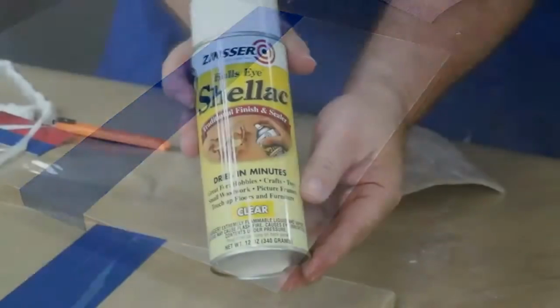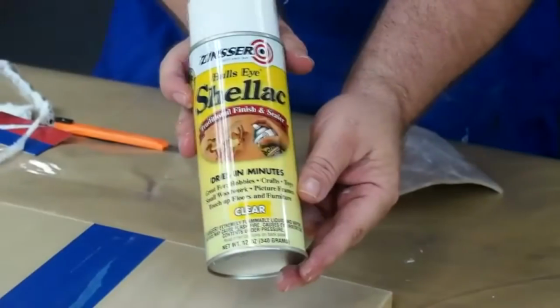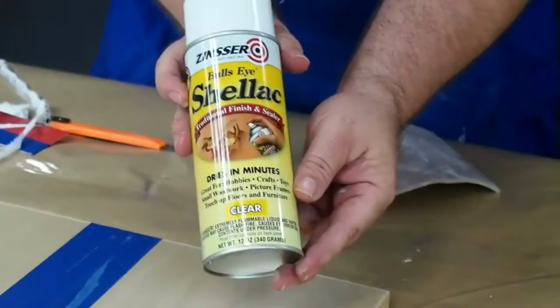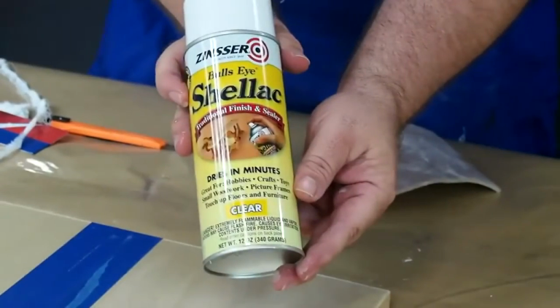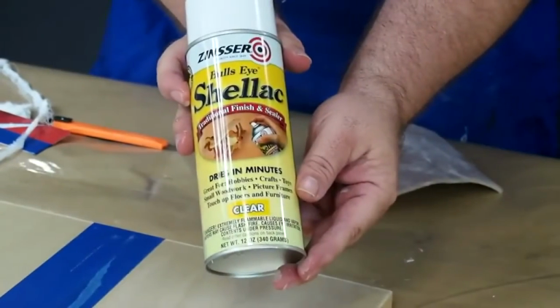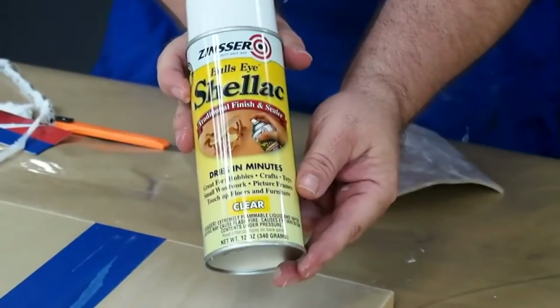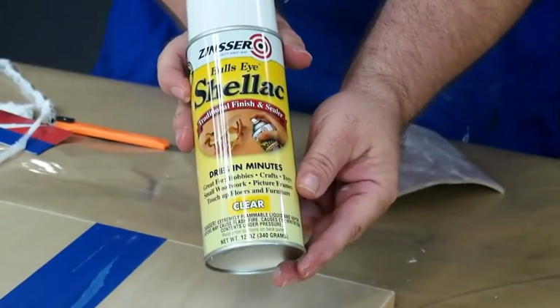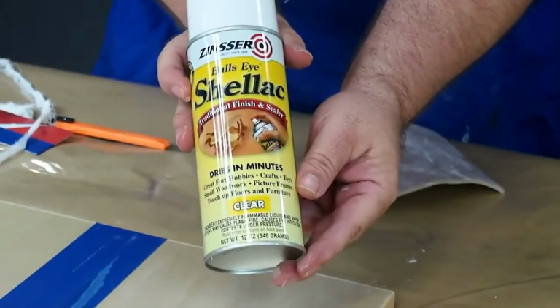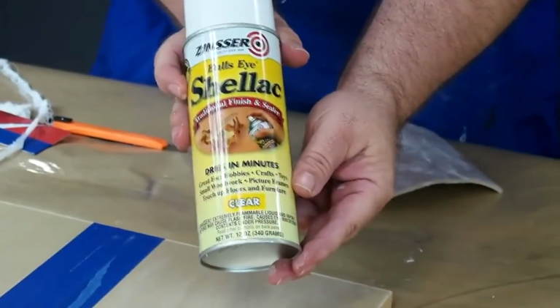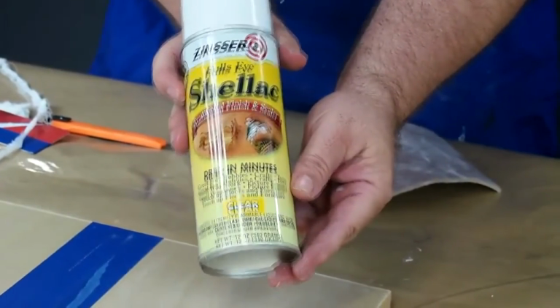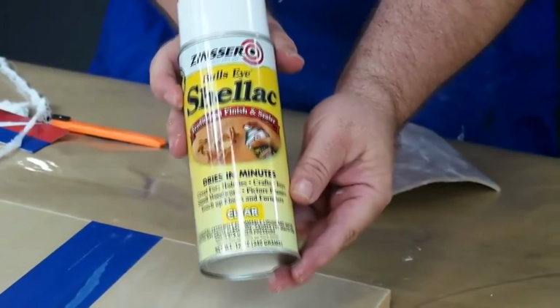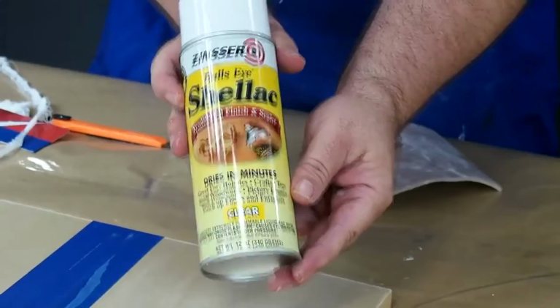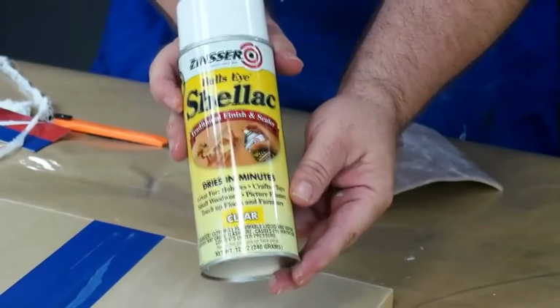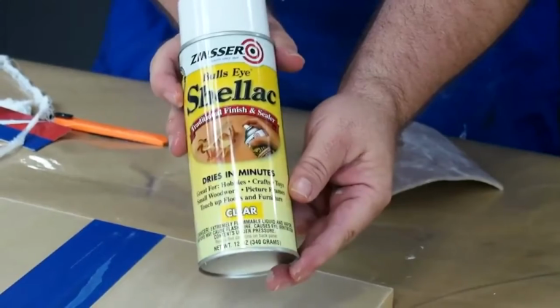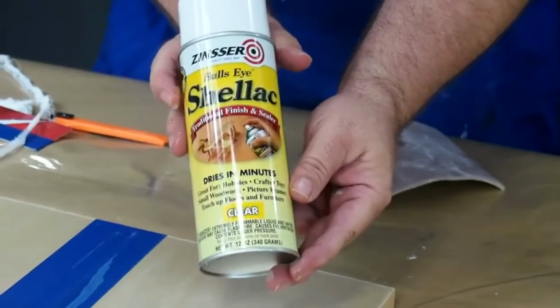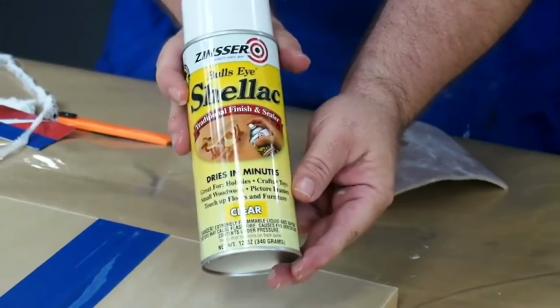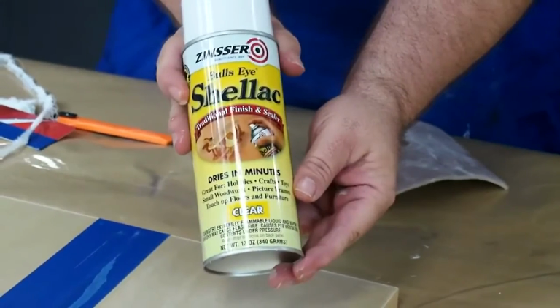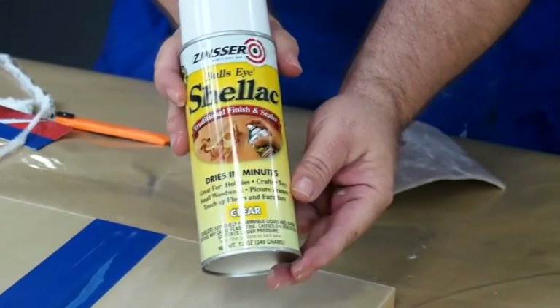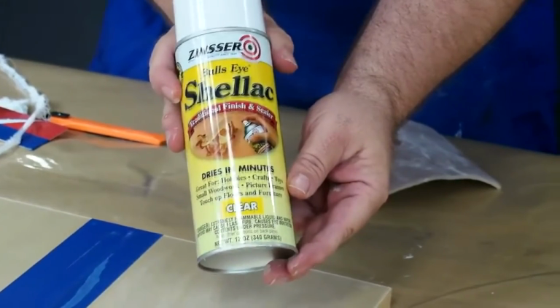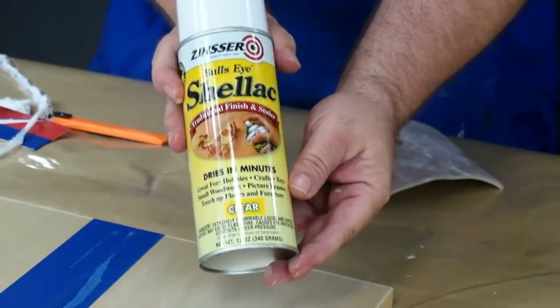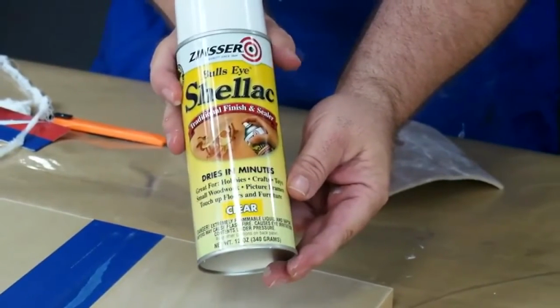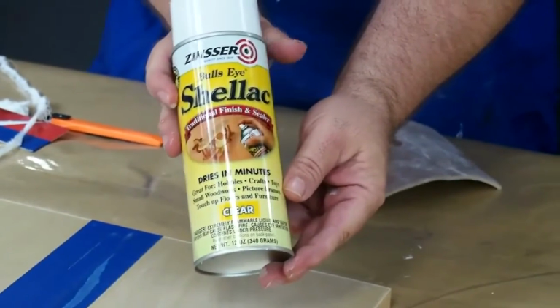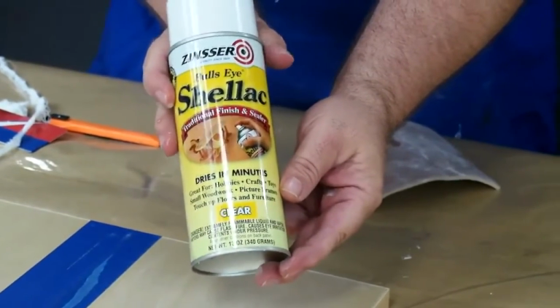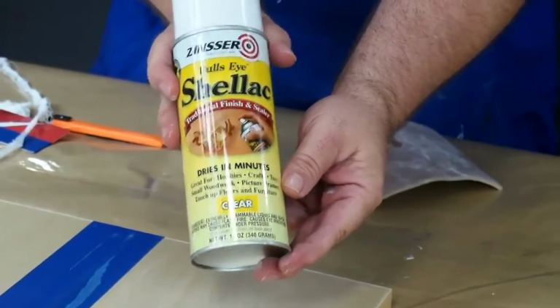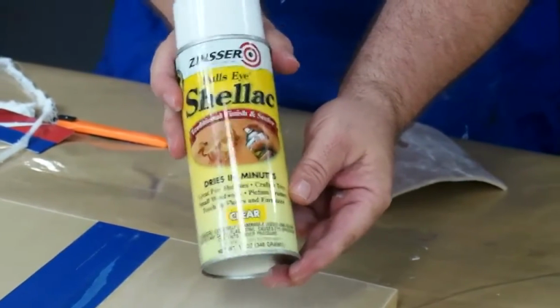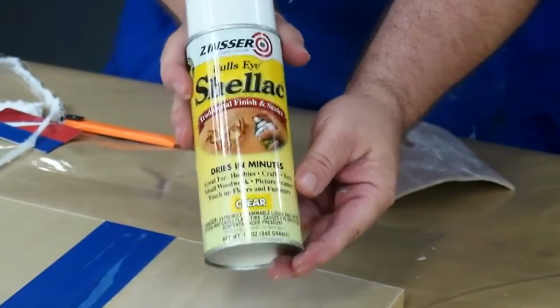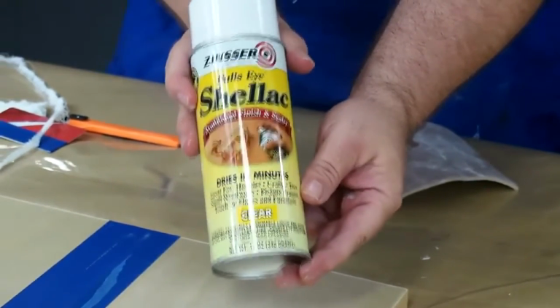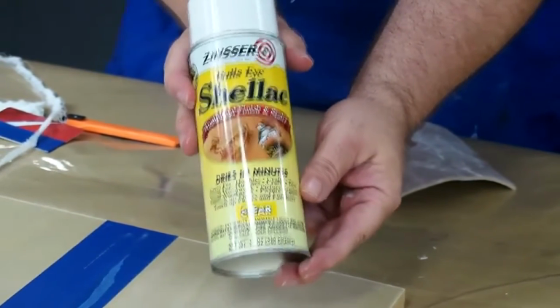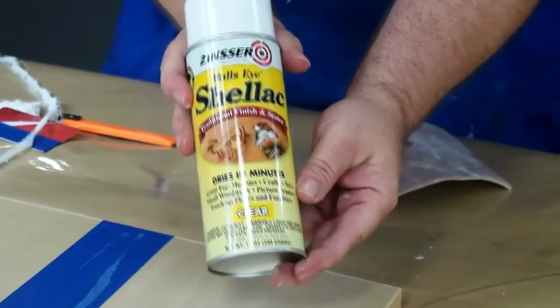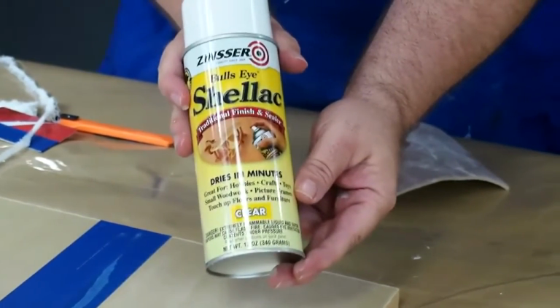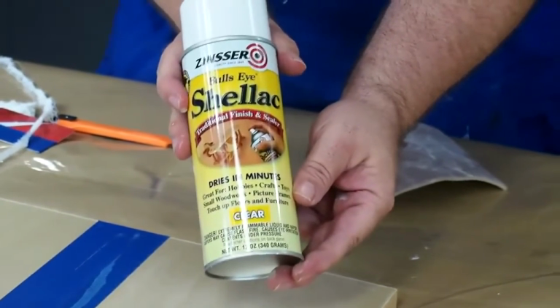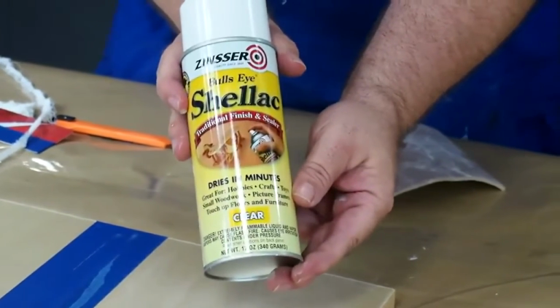After sanding the surface thoroughly, use a clean cloth to wipe off any dust. To give our finished products a good surface to bond to, we will apply a coat of shellac.